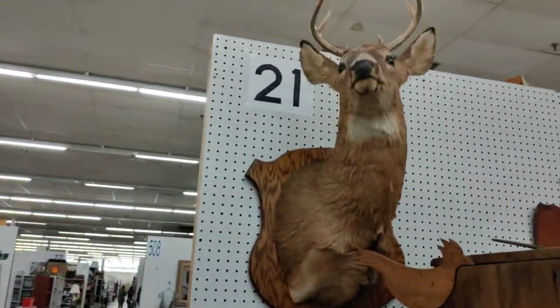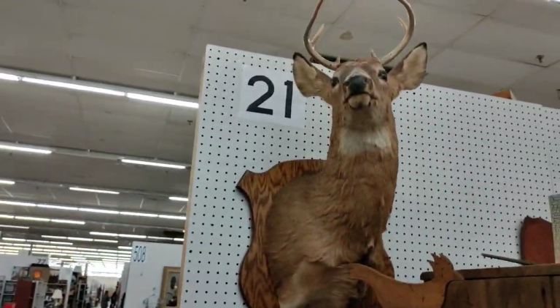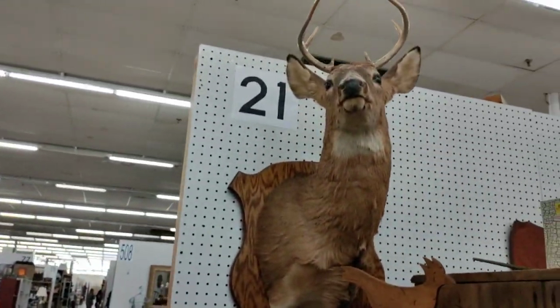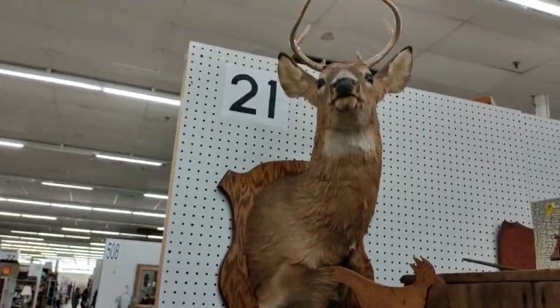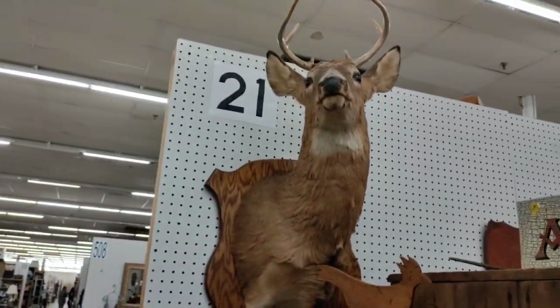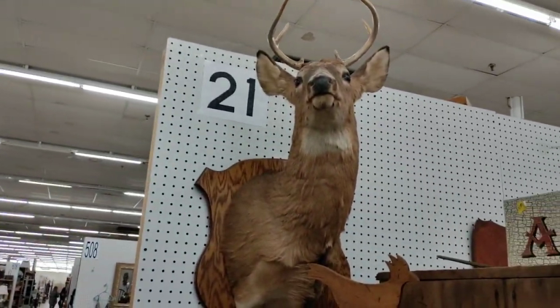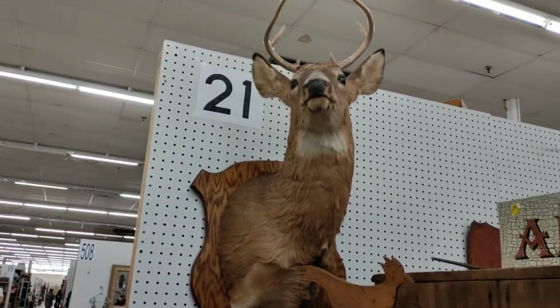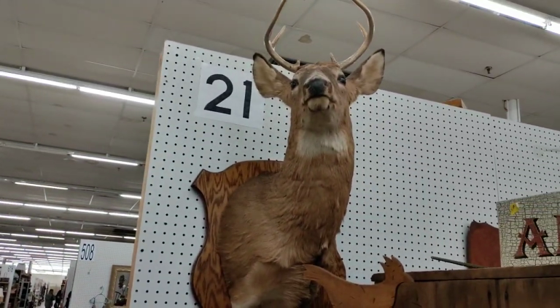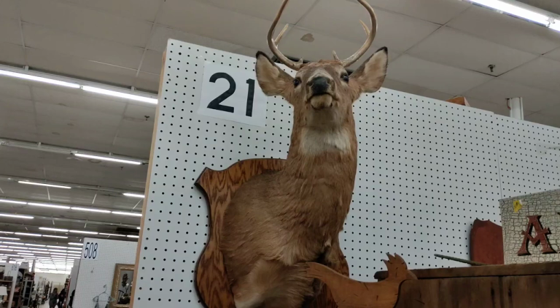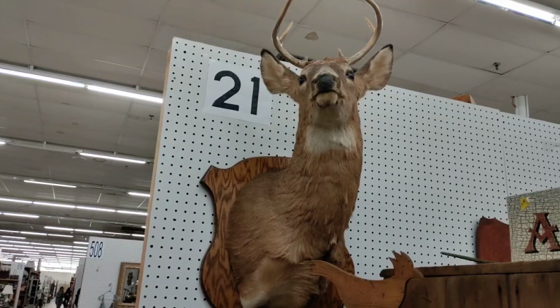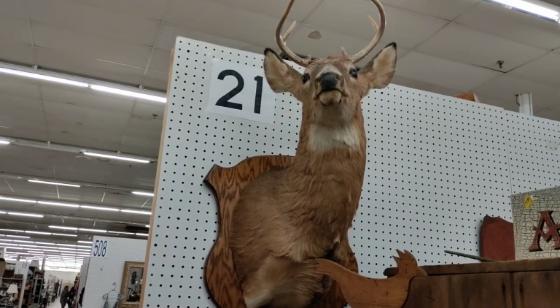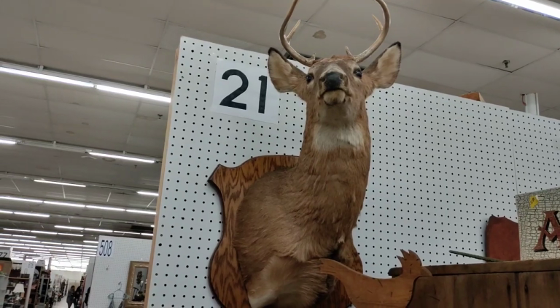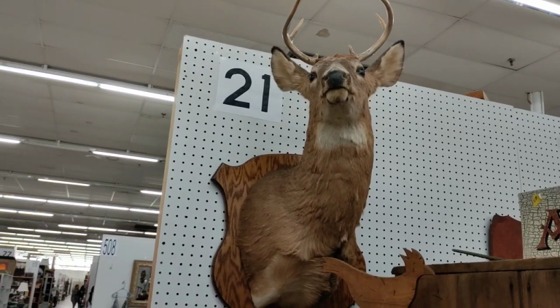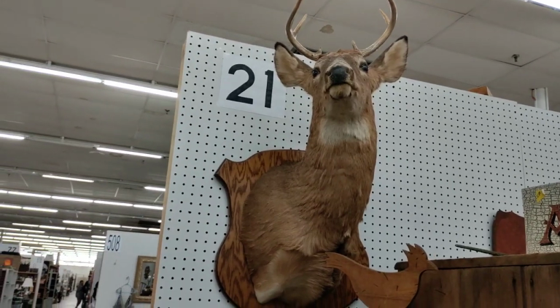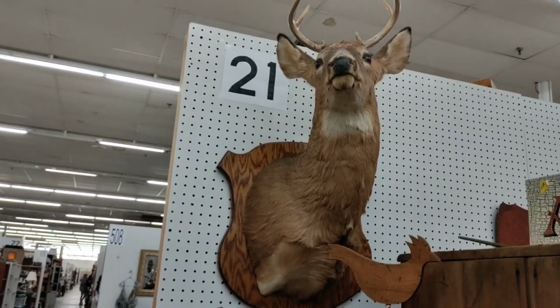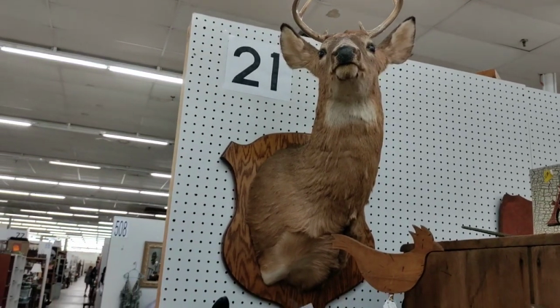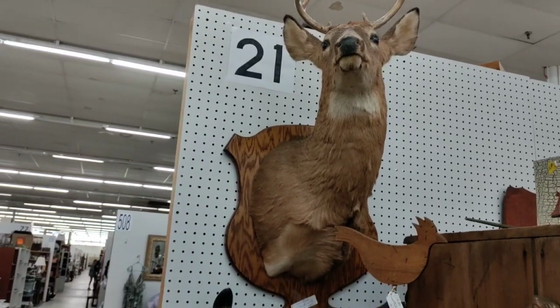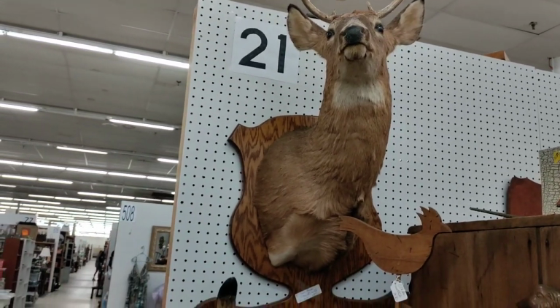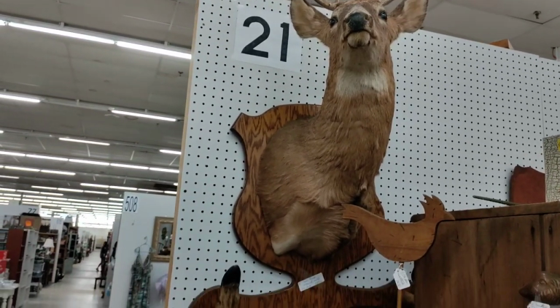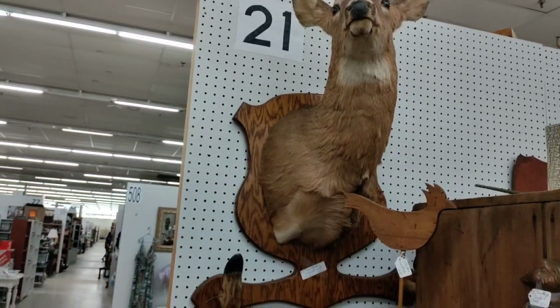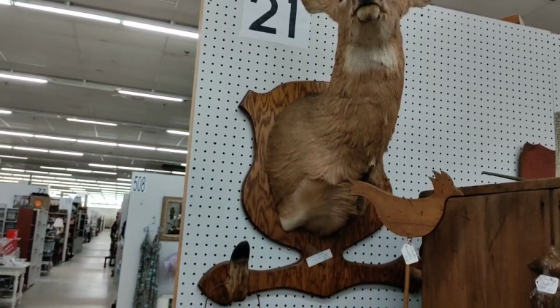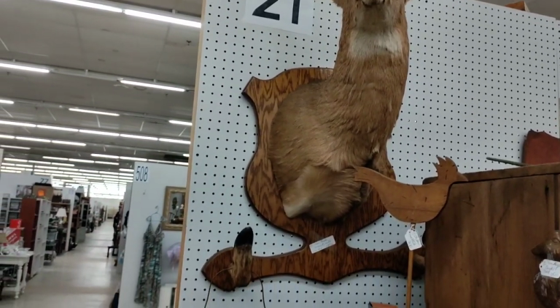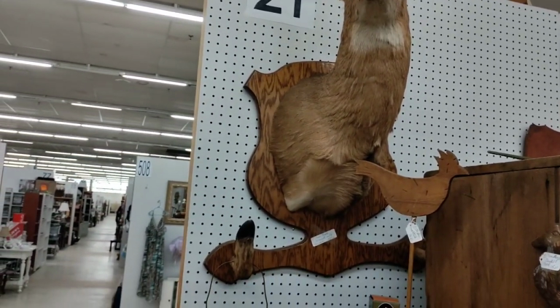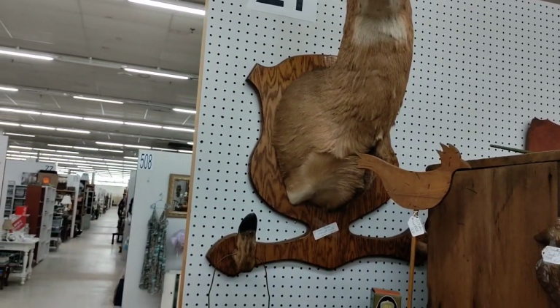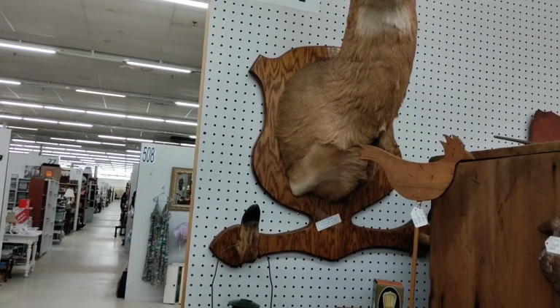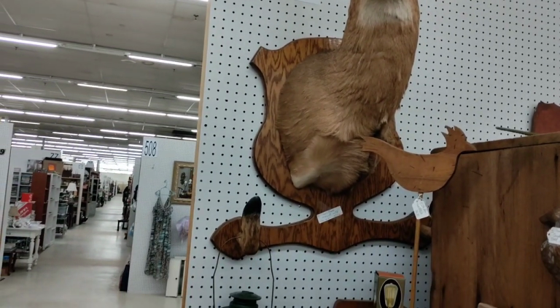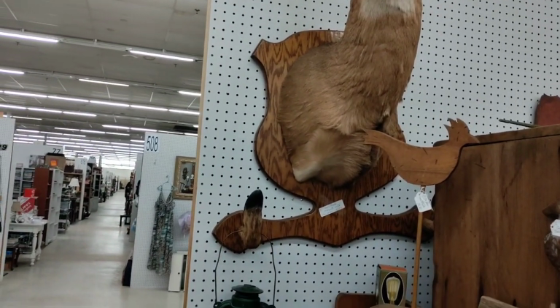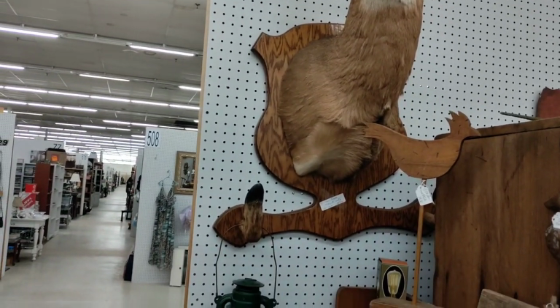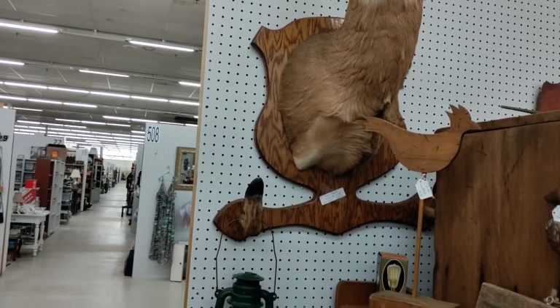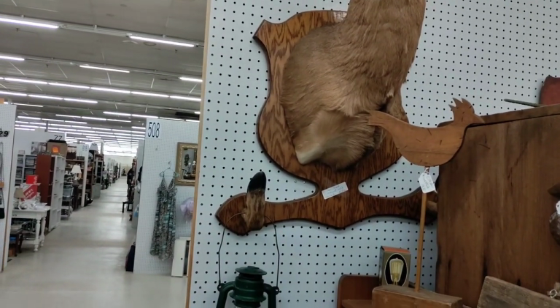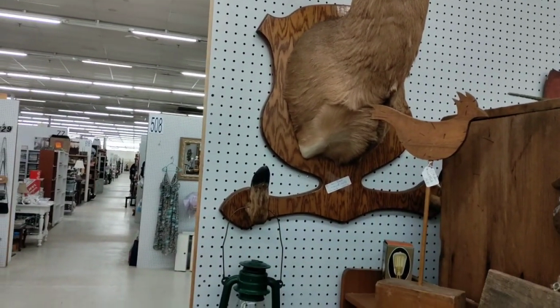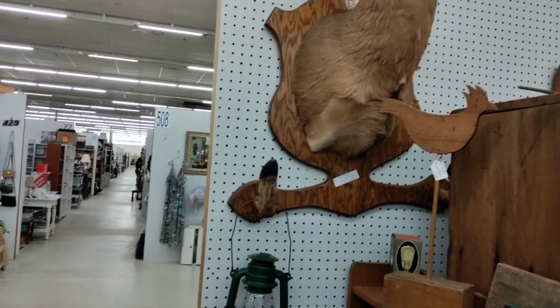They'll make it look like you shot it yourself — $185 — just put this in your living room and say you shot it.